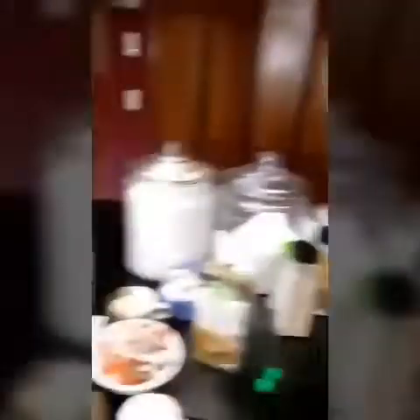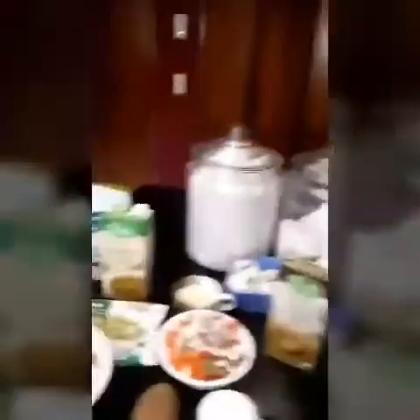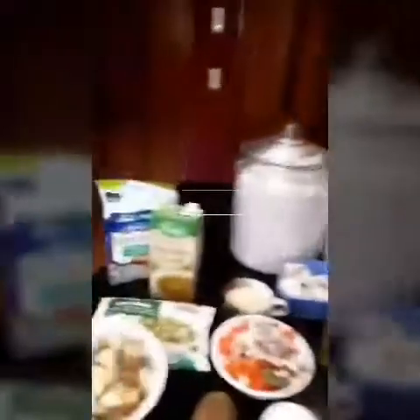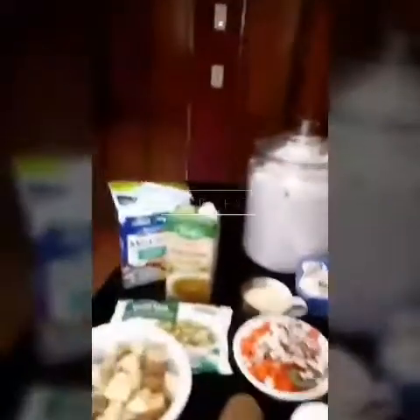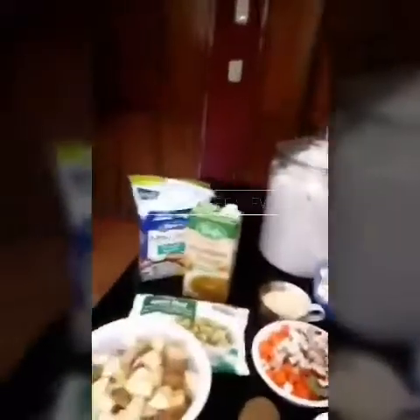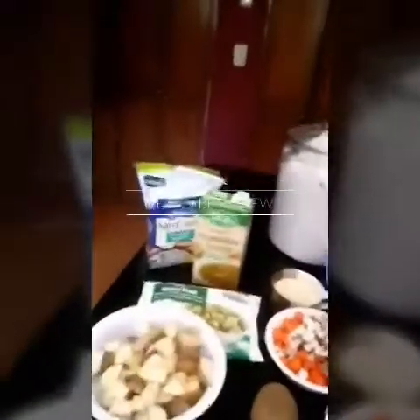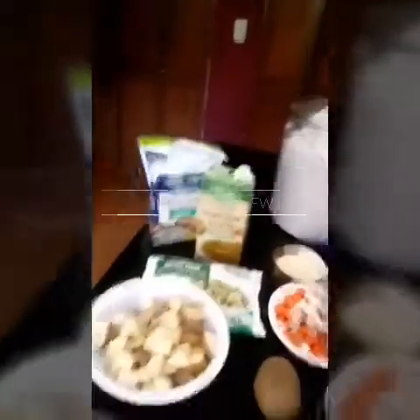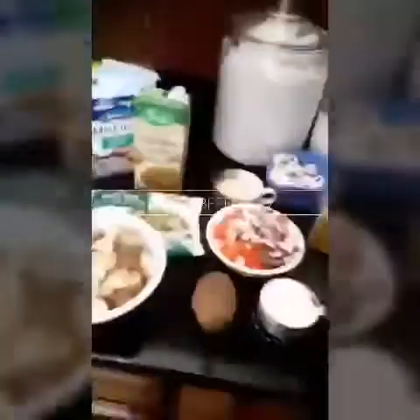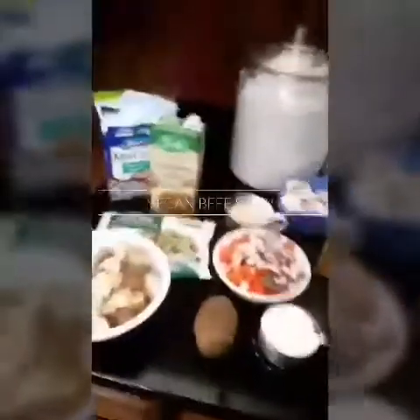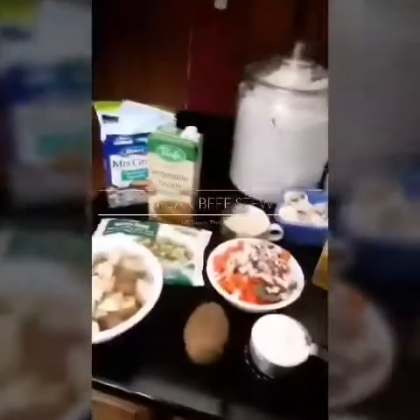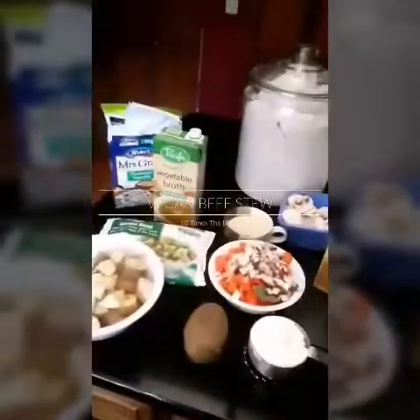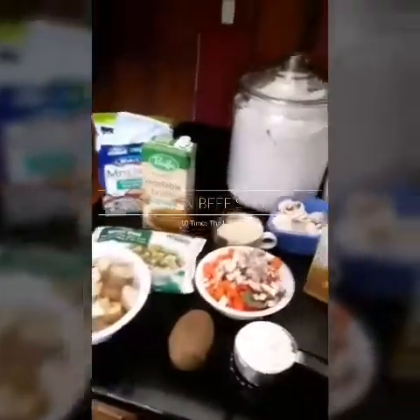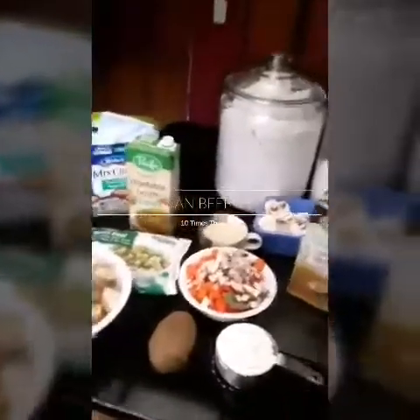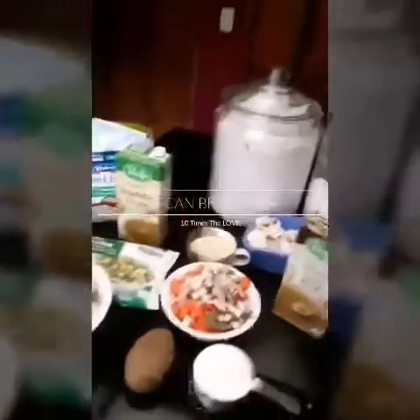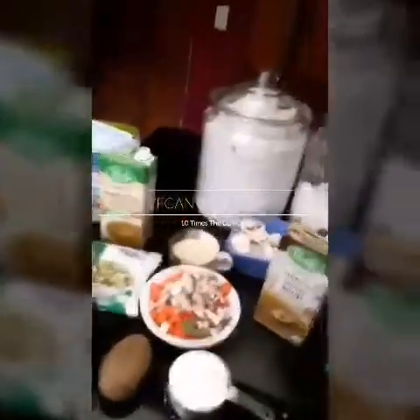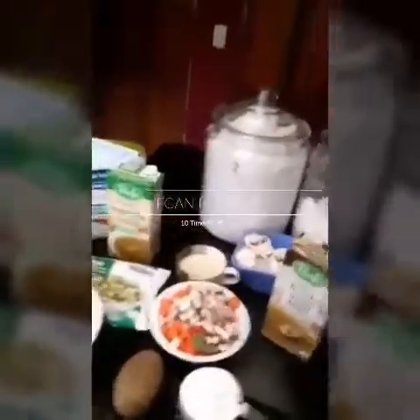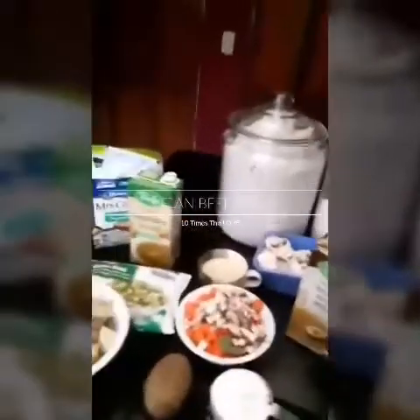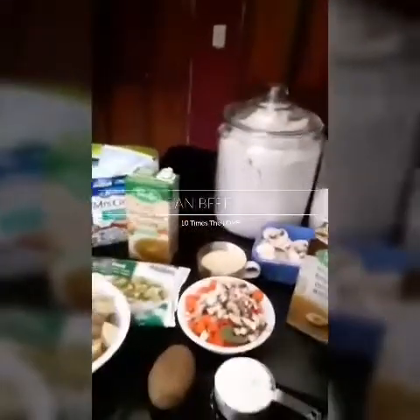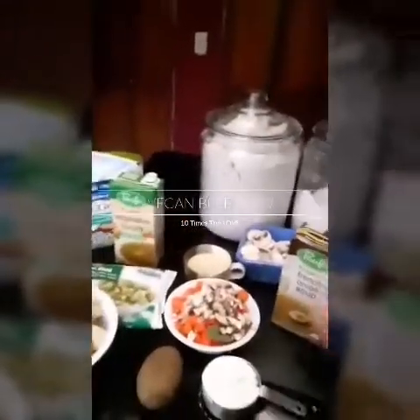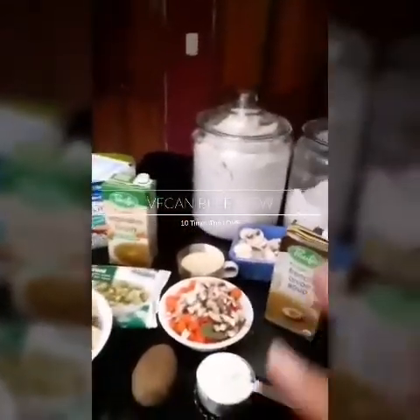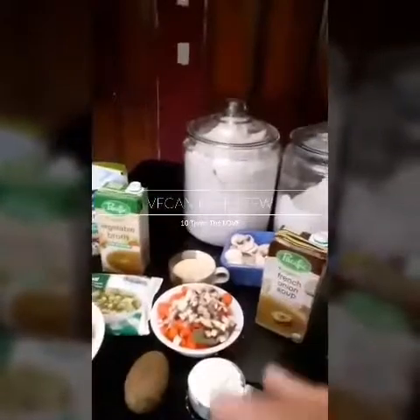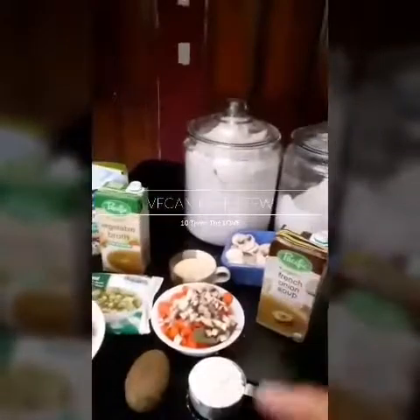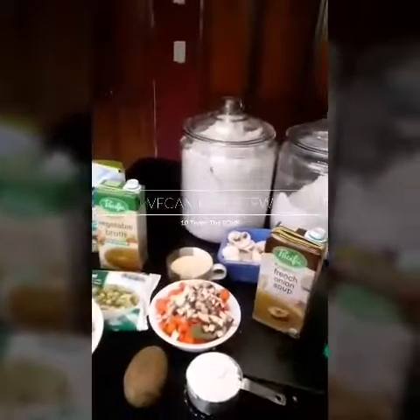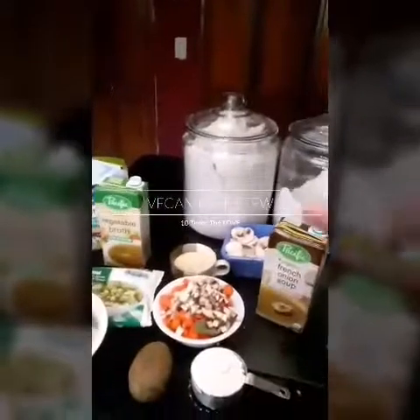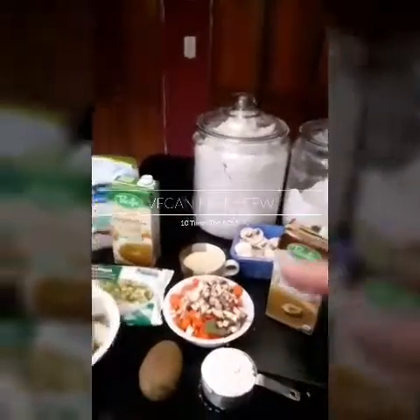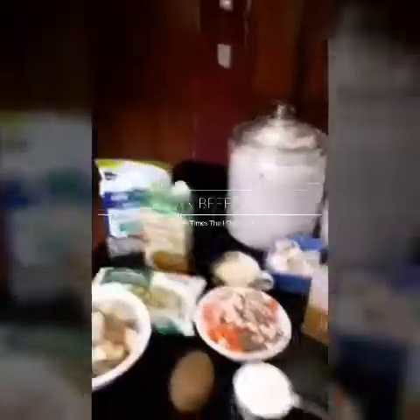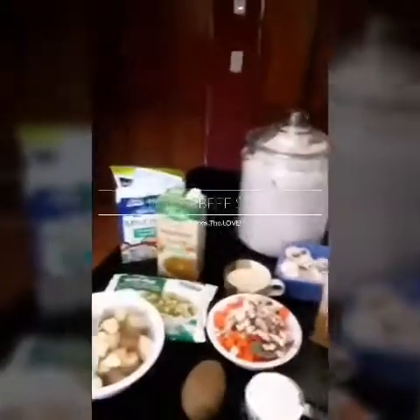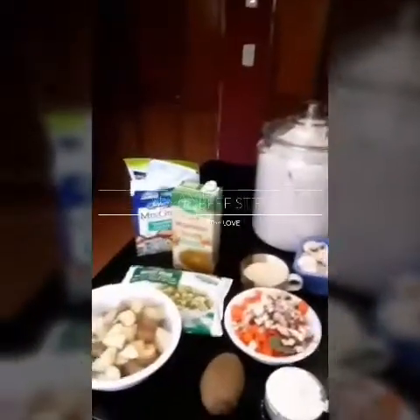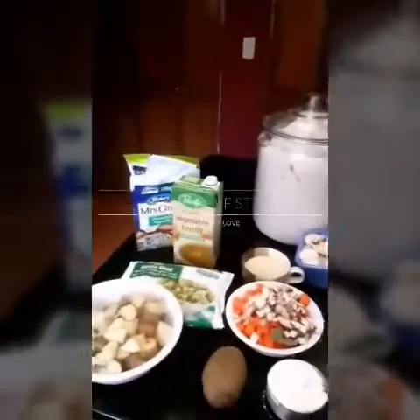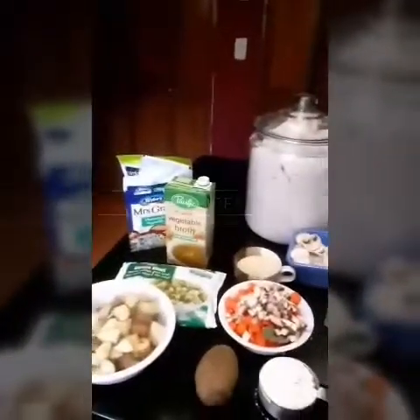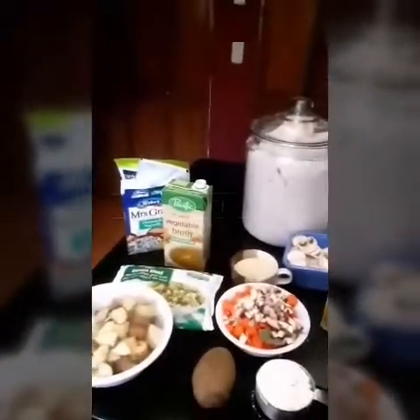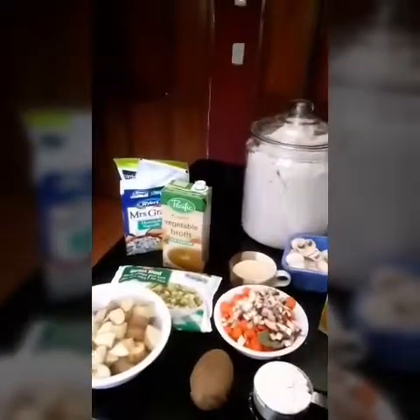Hey guys, so we are going to film, like I told you guys, my very first ever vegan beef stew.